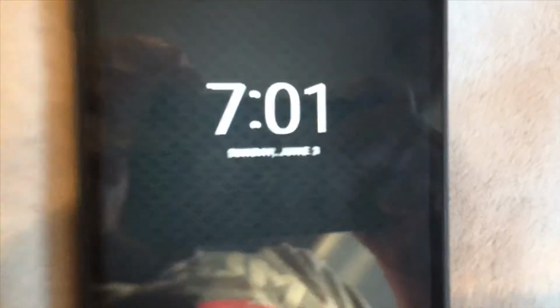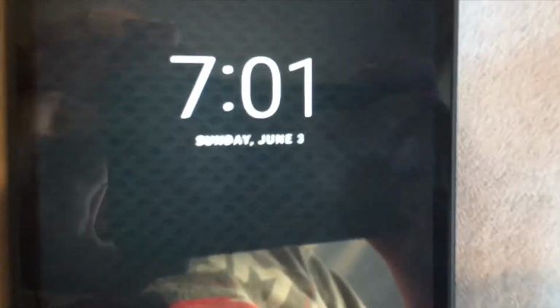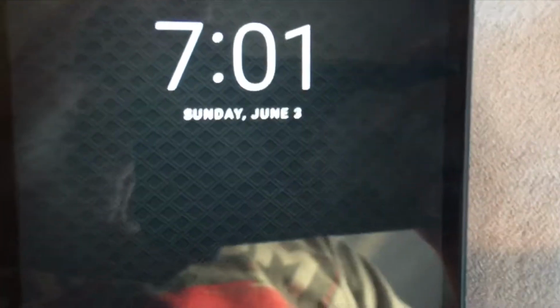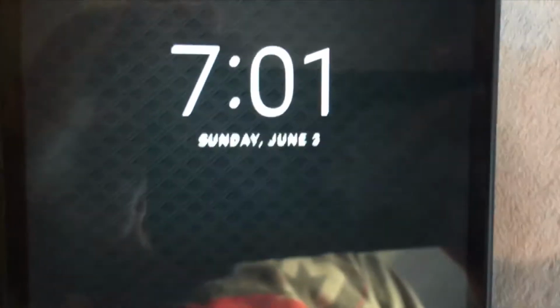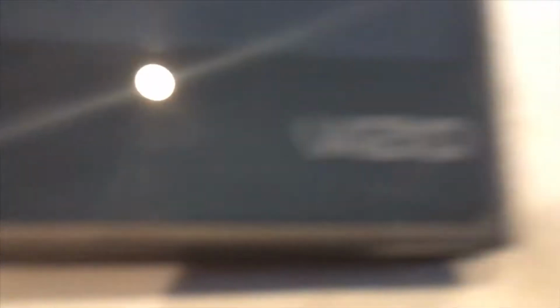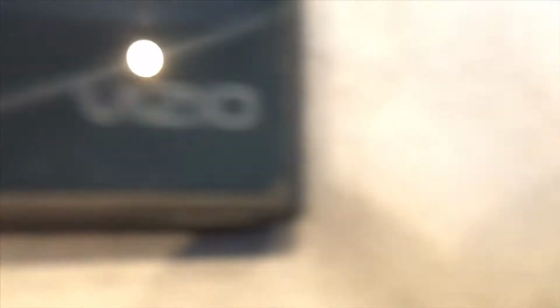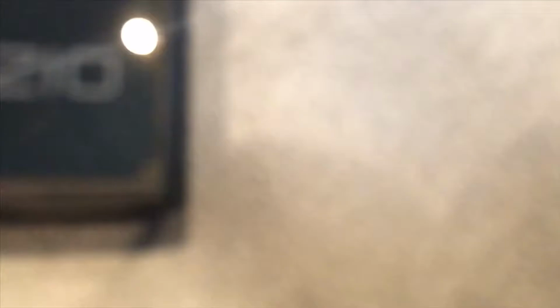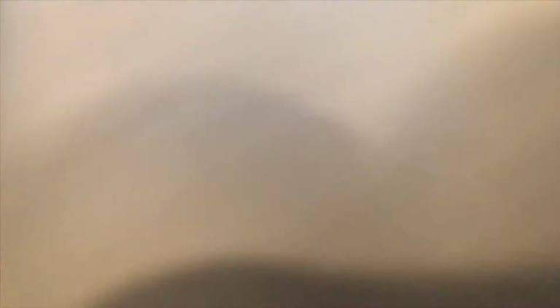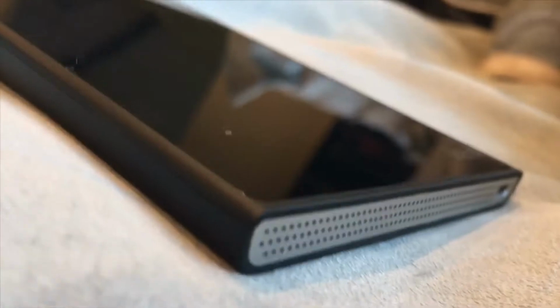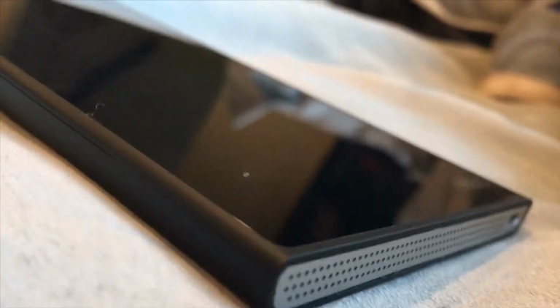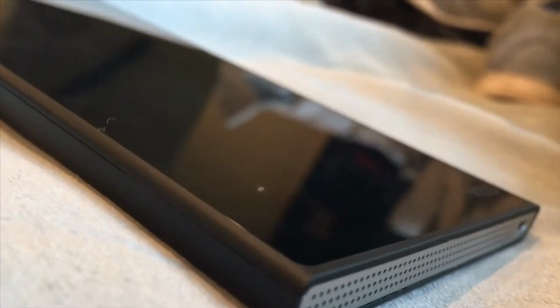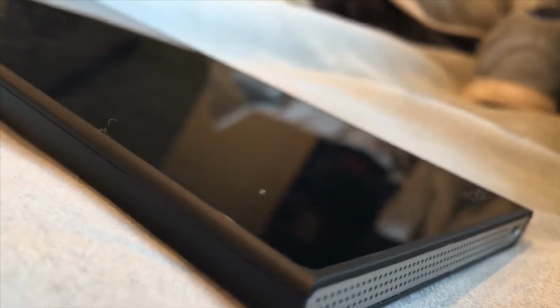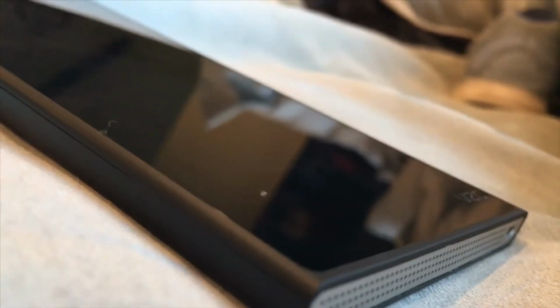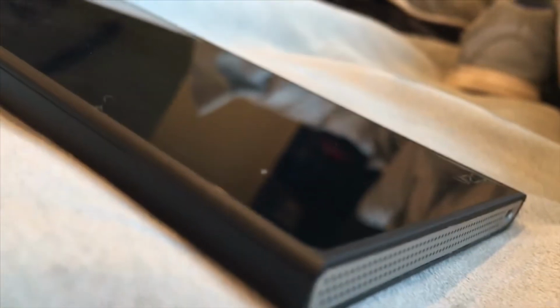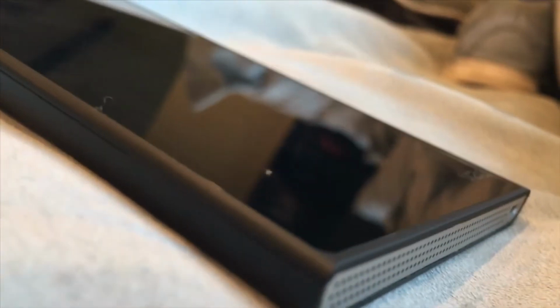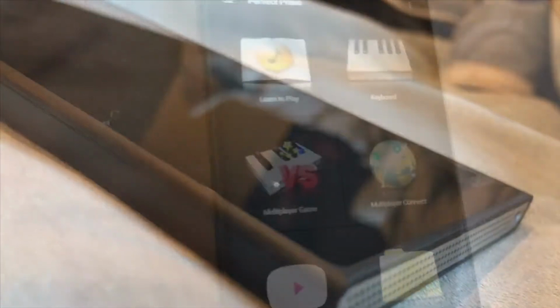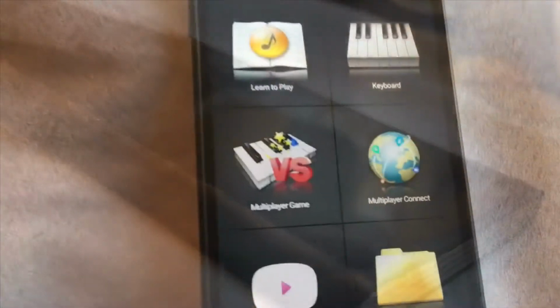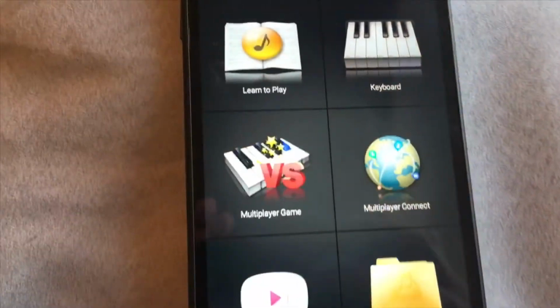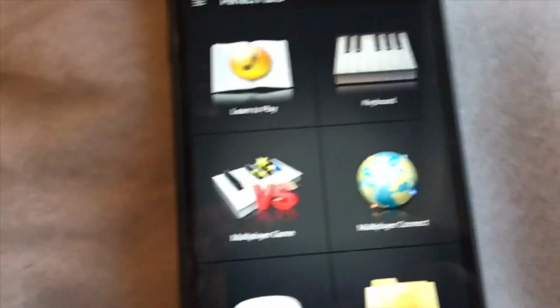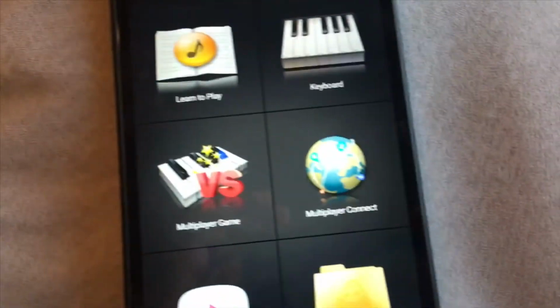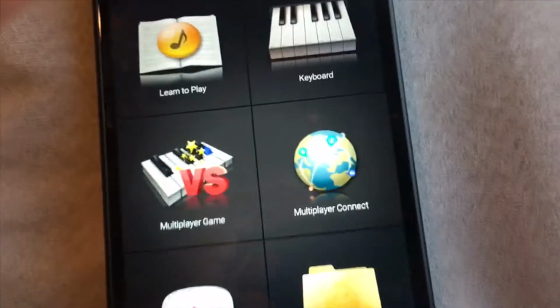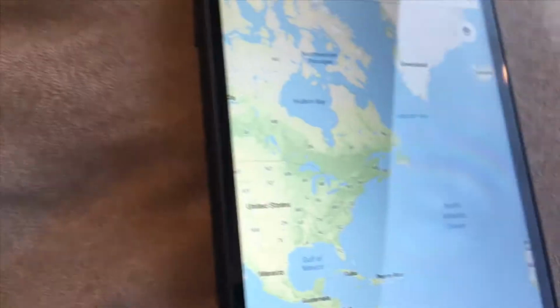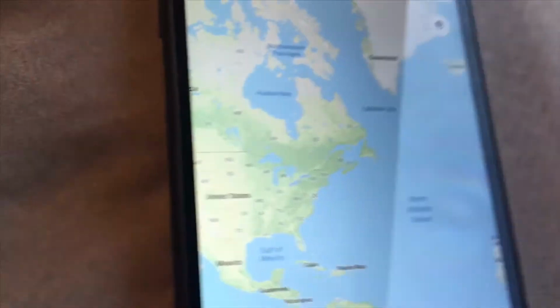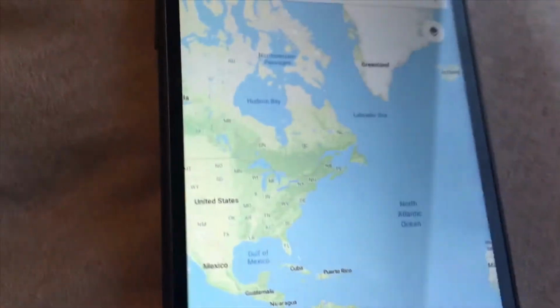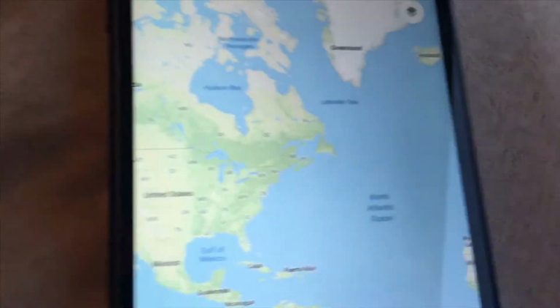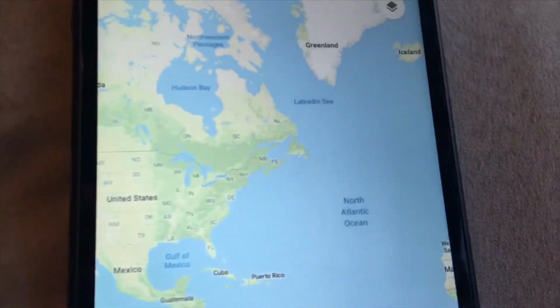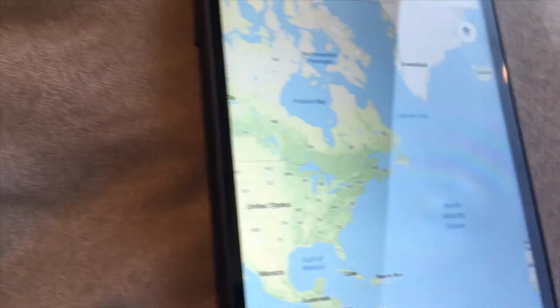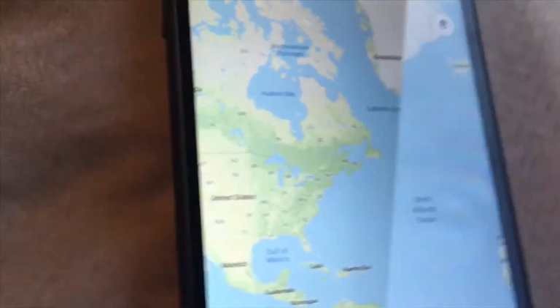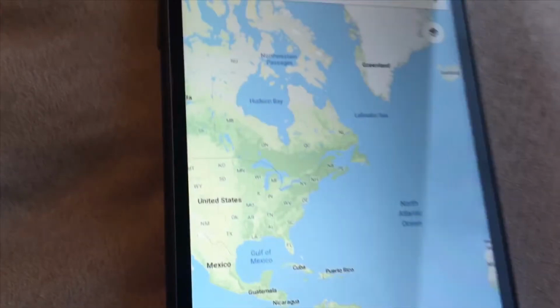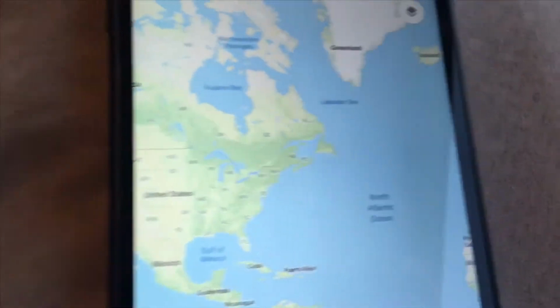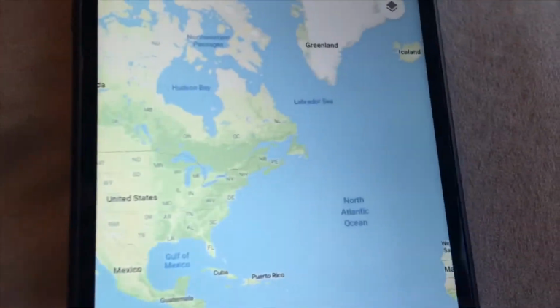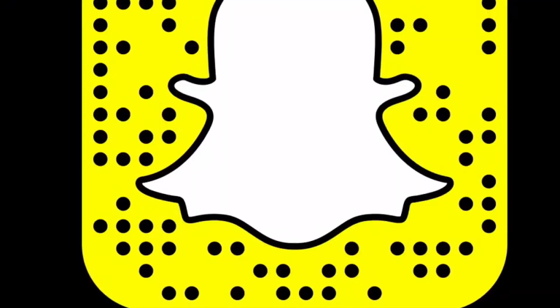Today we are going to show you third-party apps also run, and I love the built-in map.